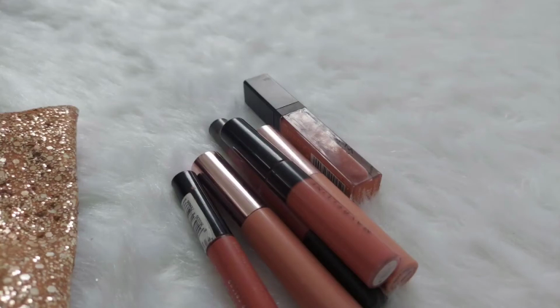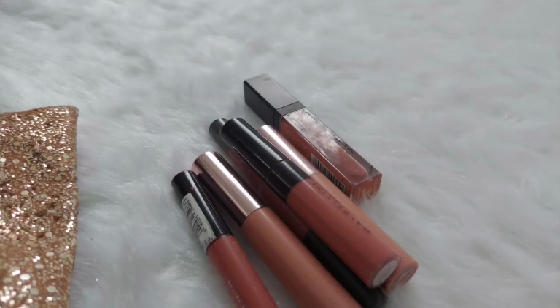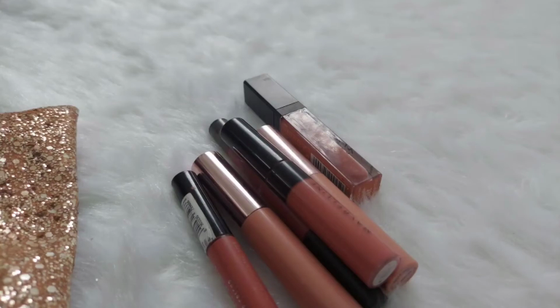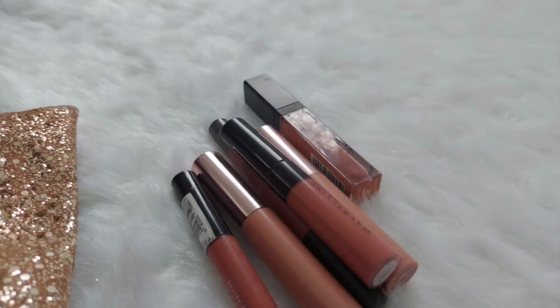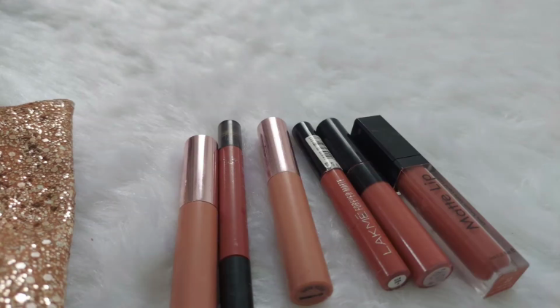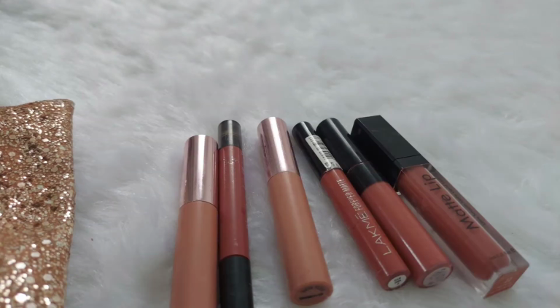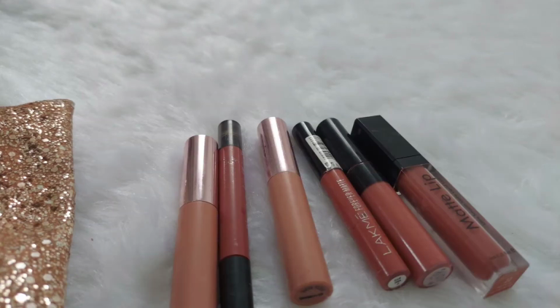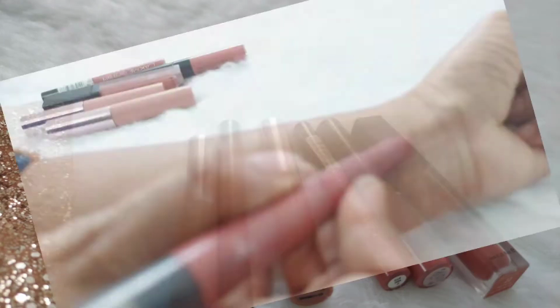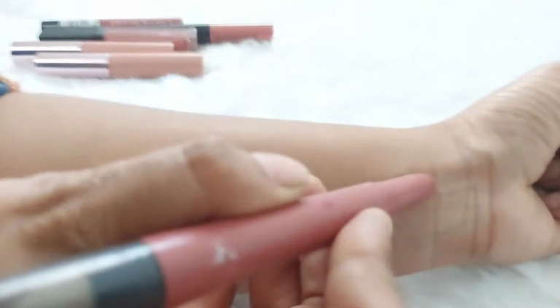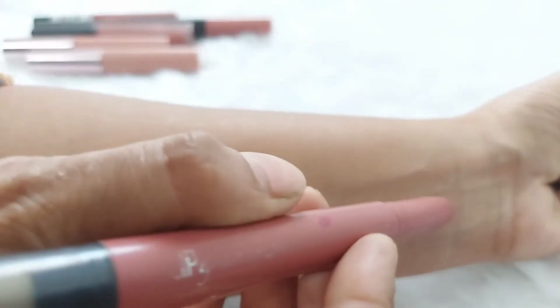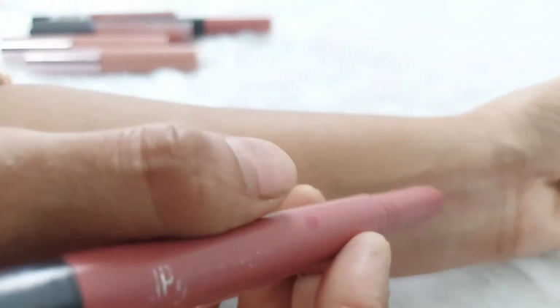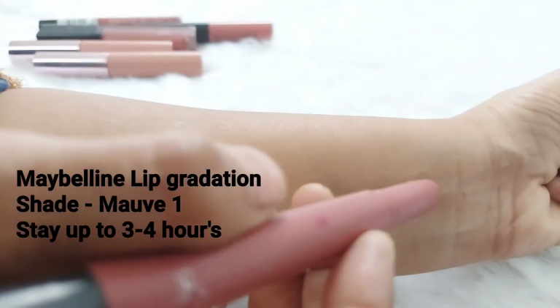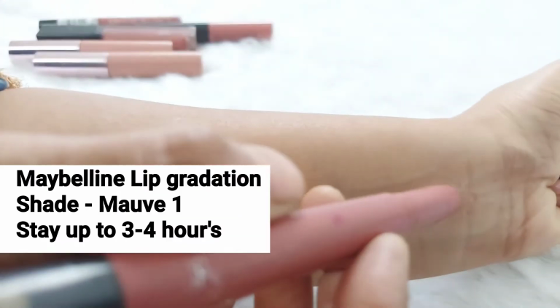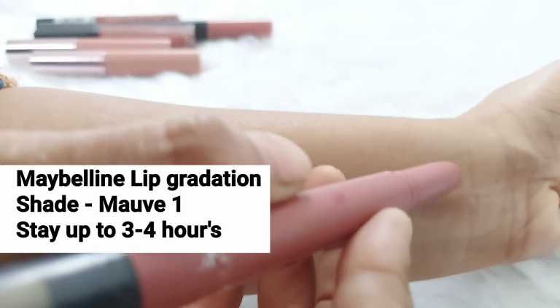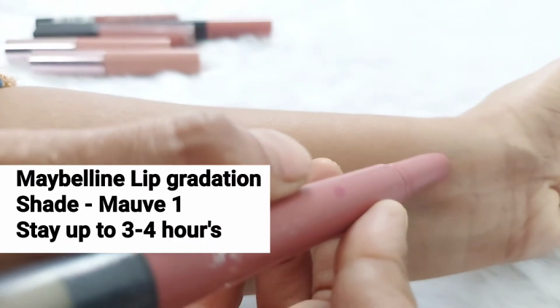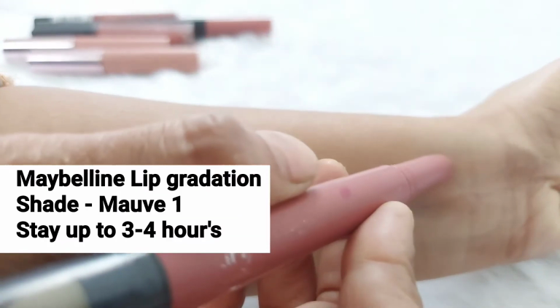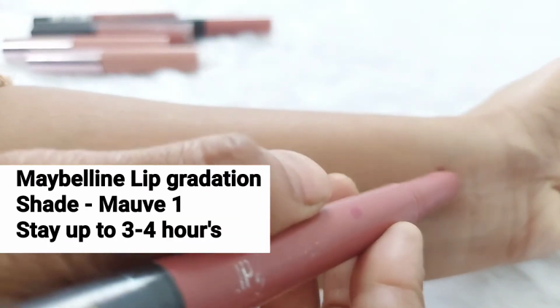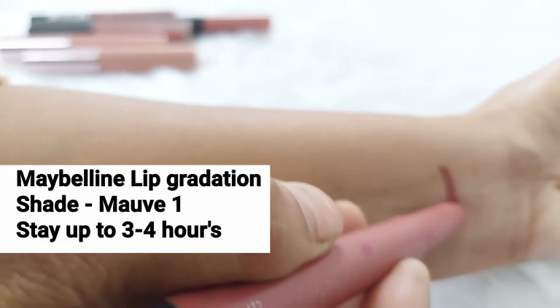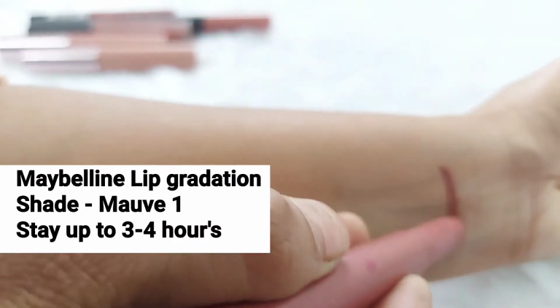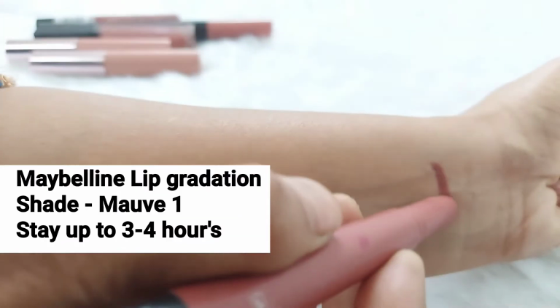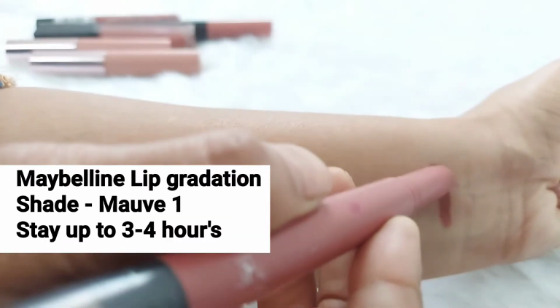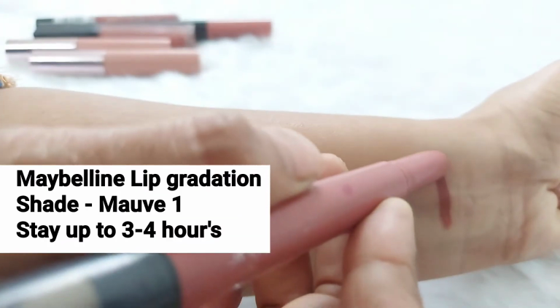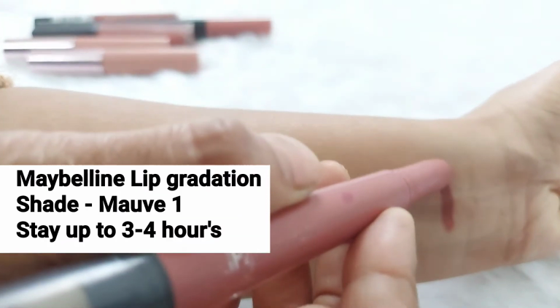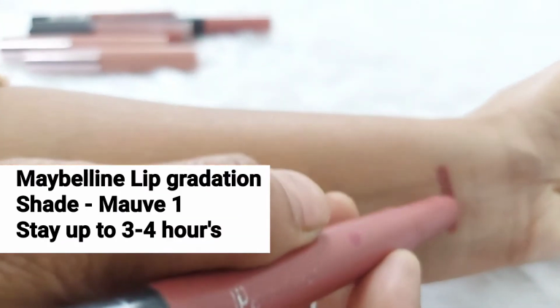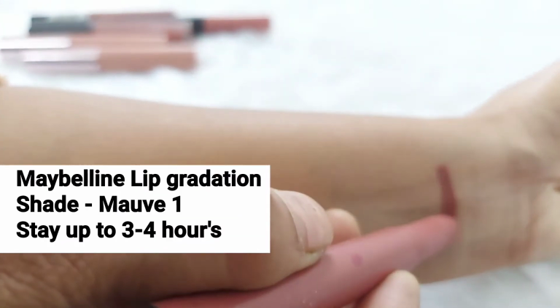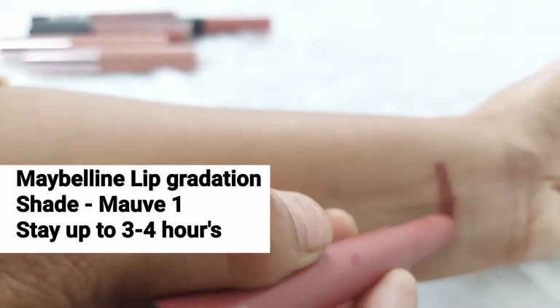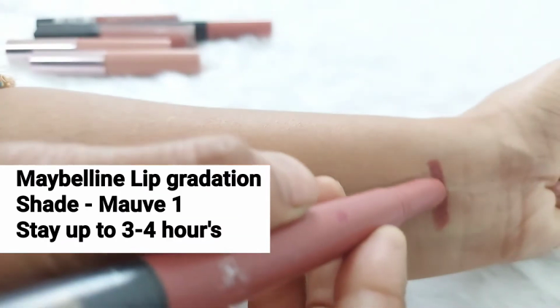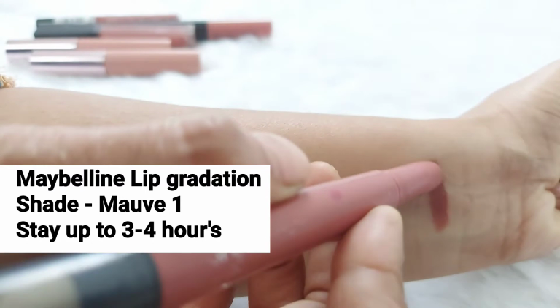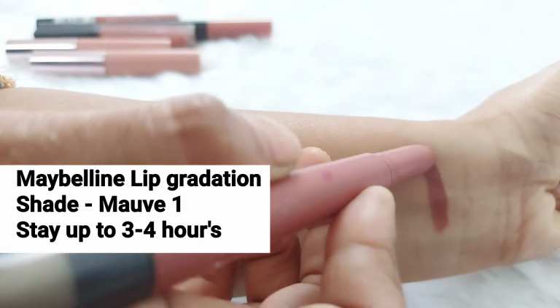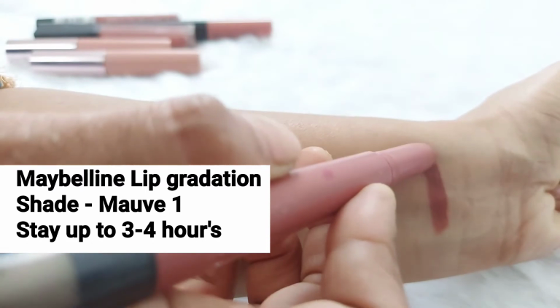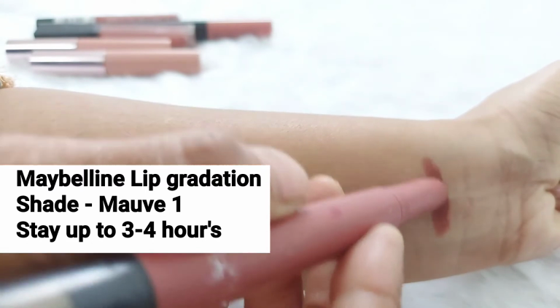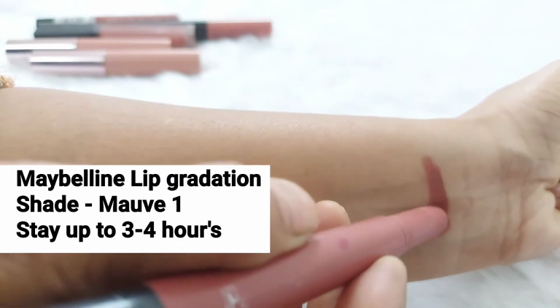Hey guys, welcome to my channel! In this video I share my favorite new lipsticks — these all are my favorites.